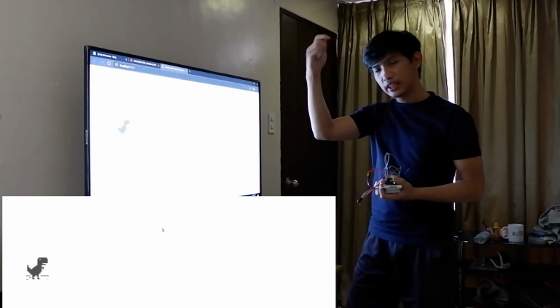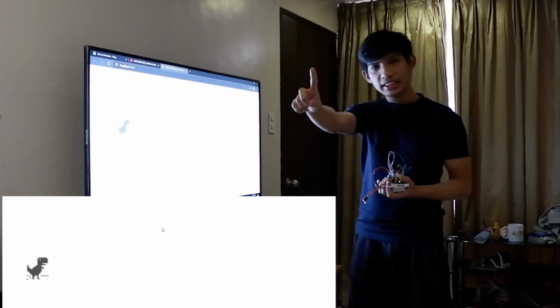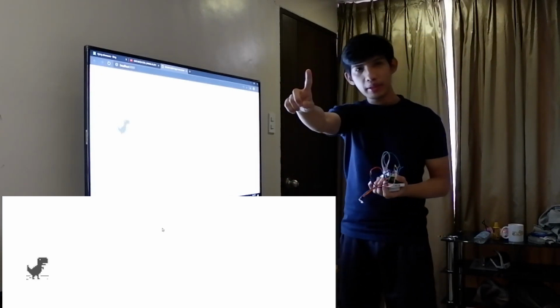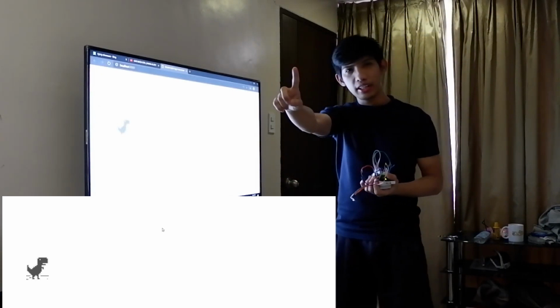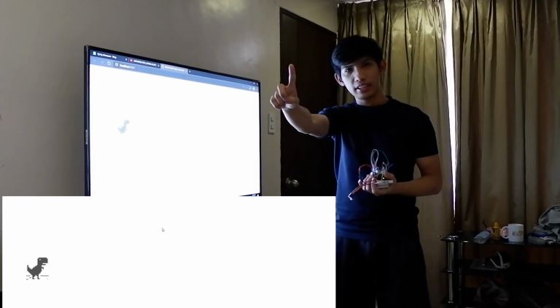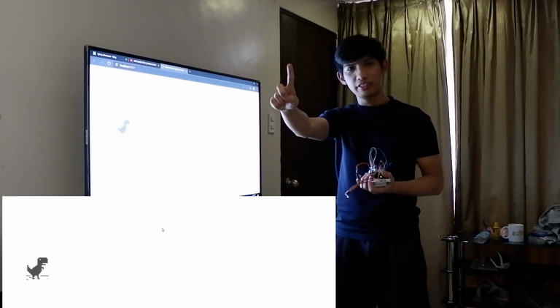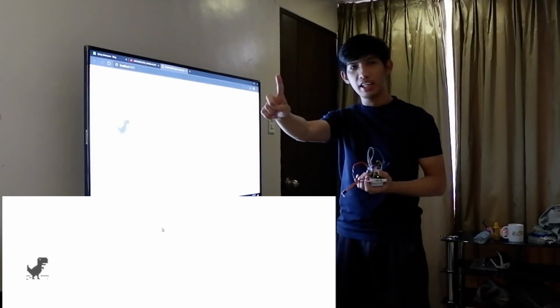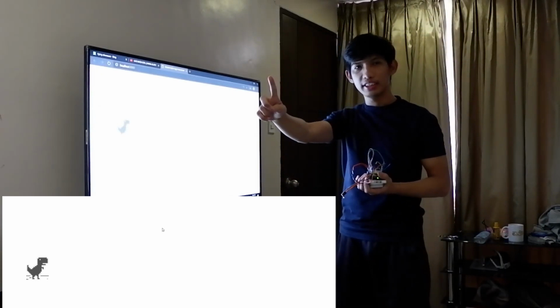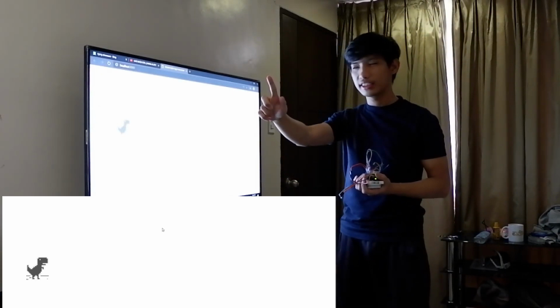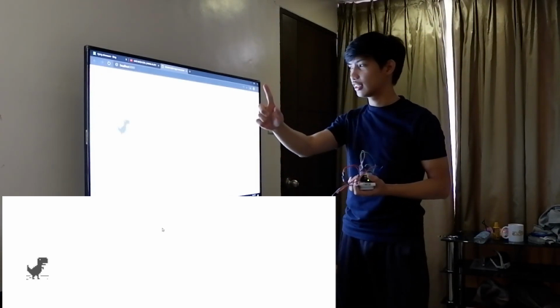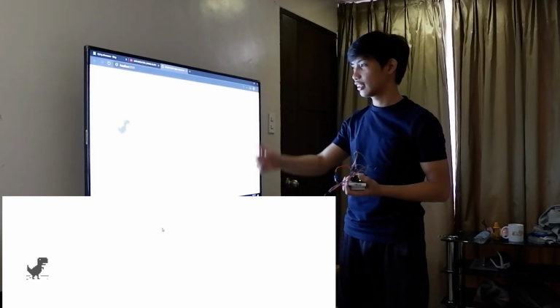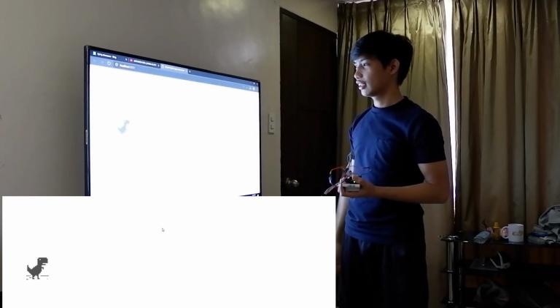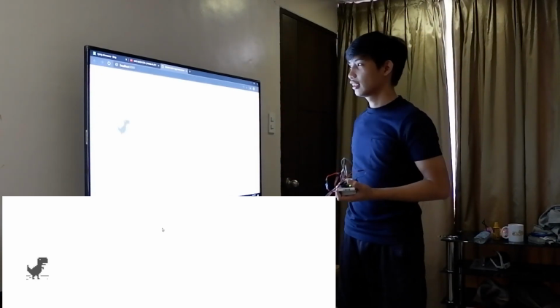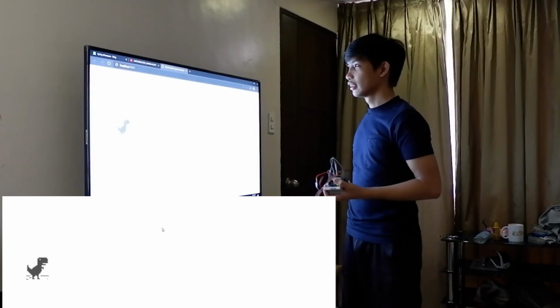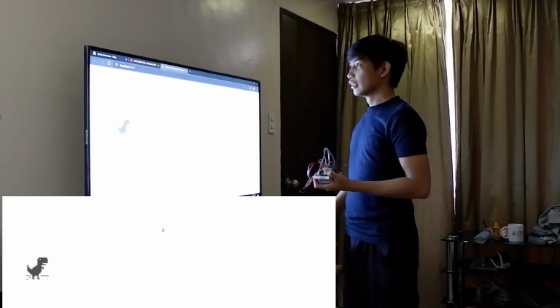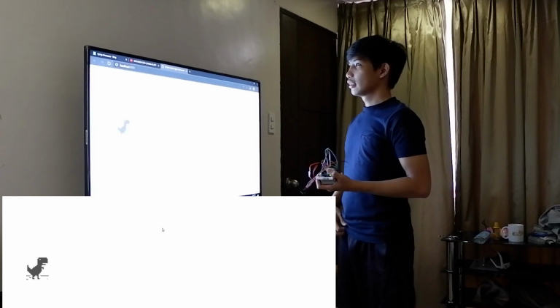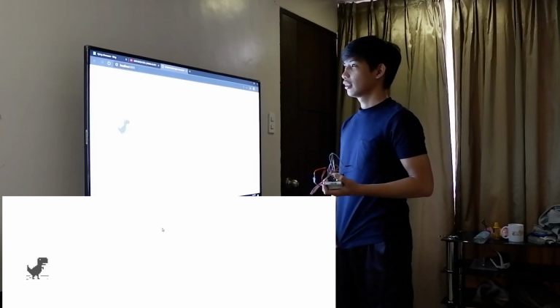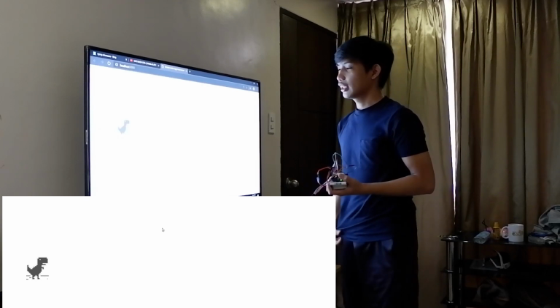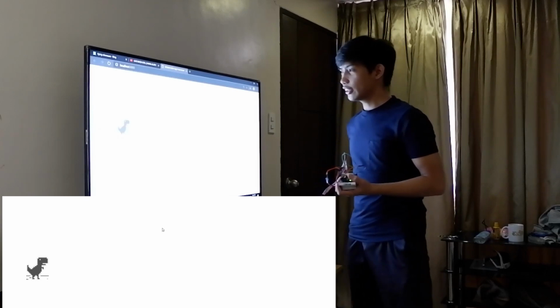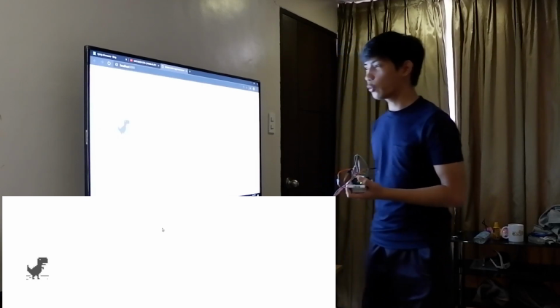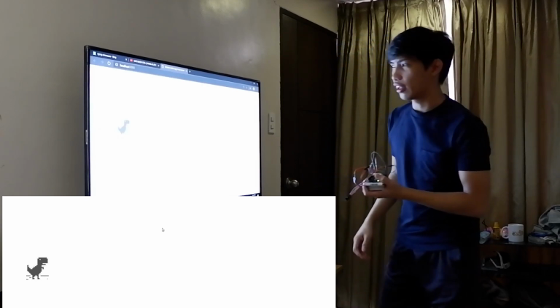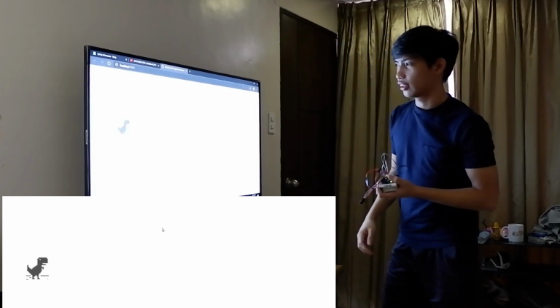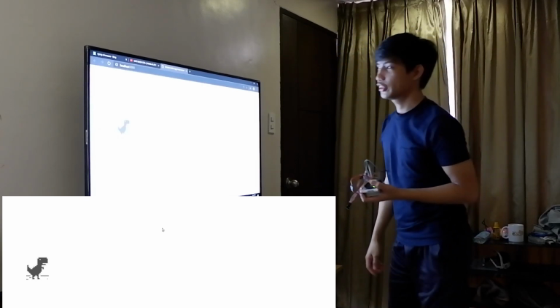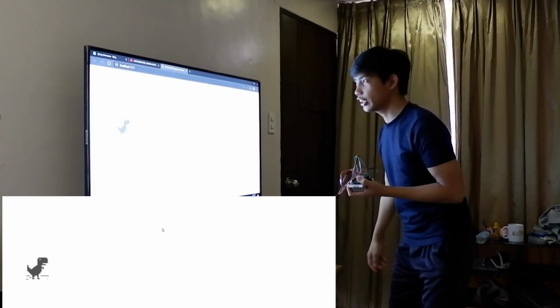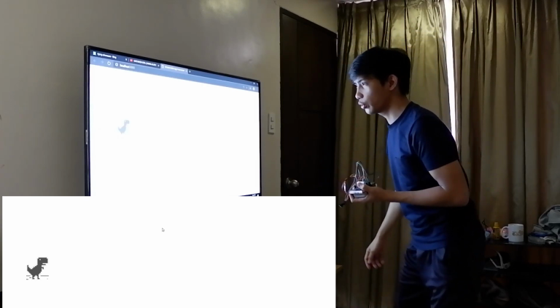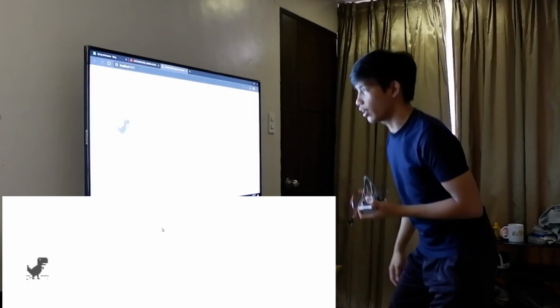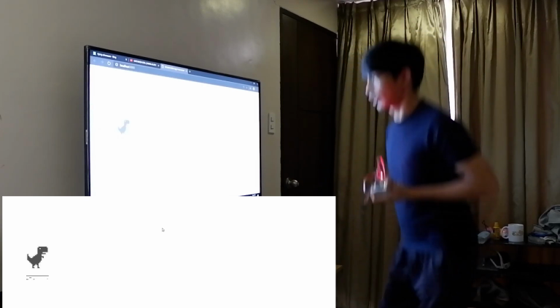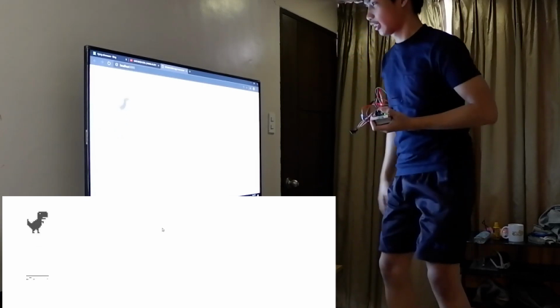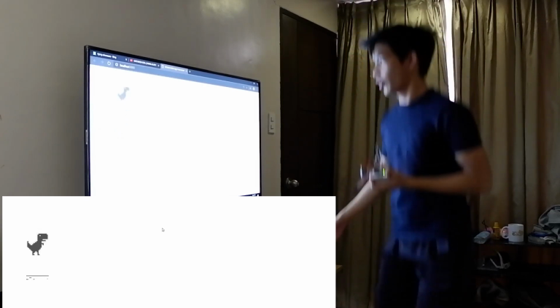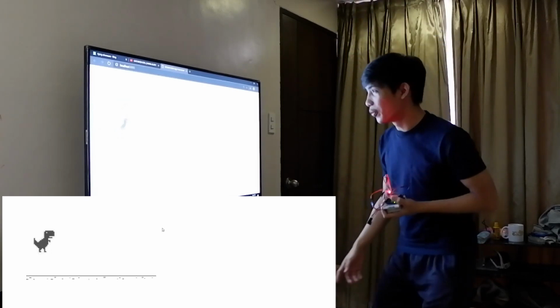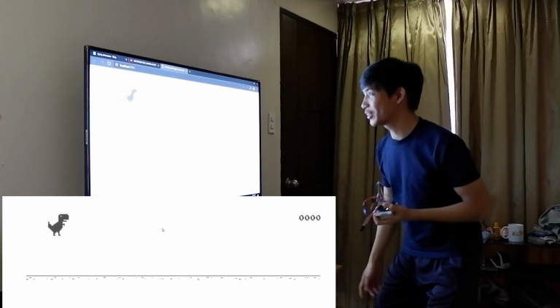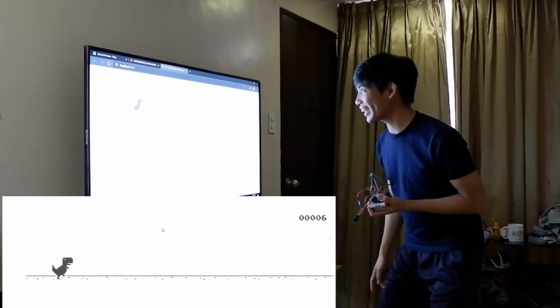Testing my device. Testing number one — 3, 2, 1. It's working!